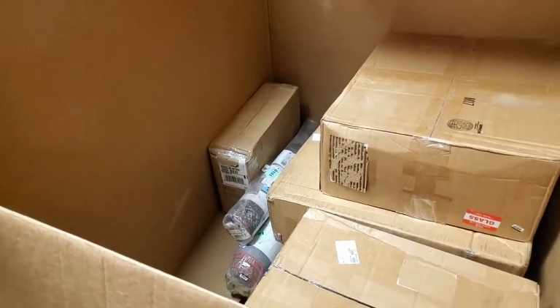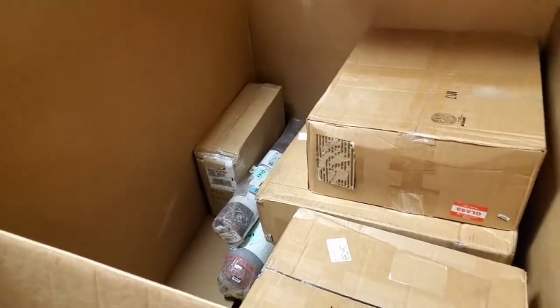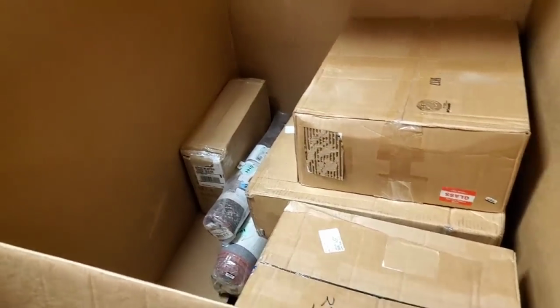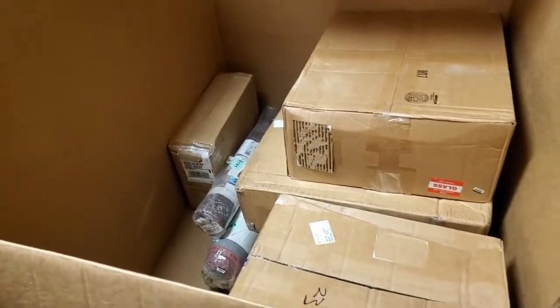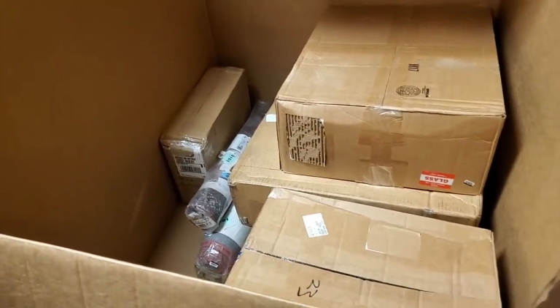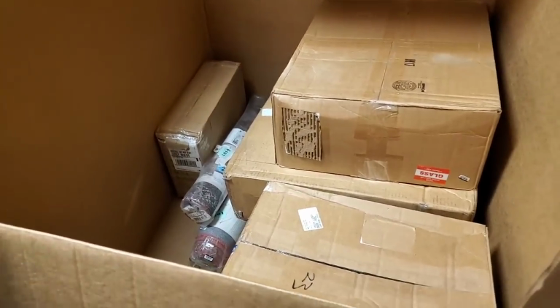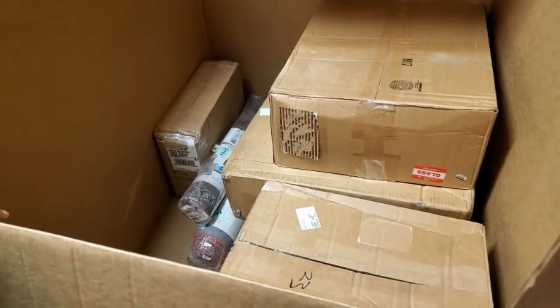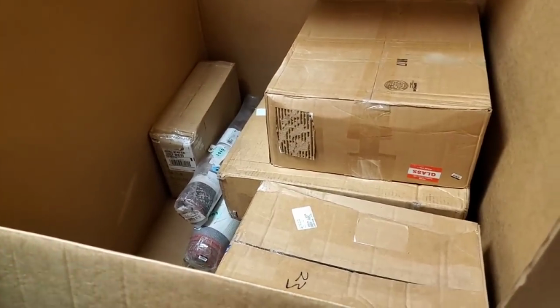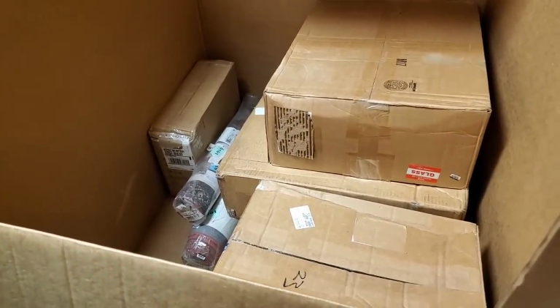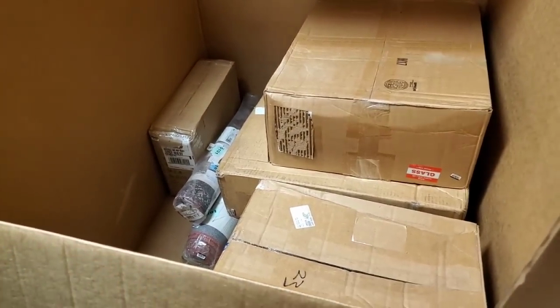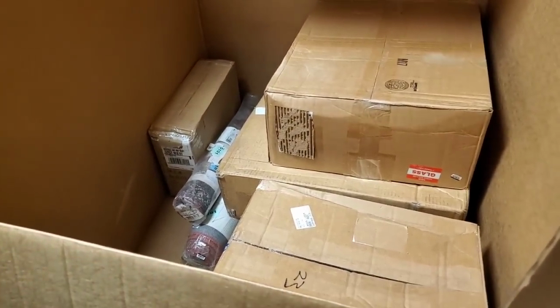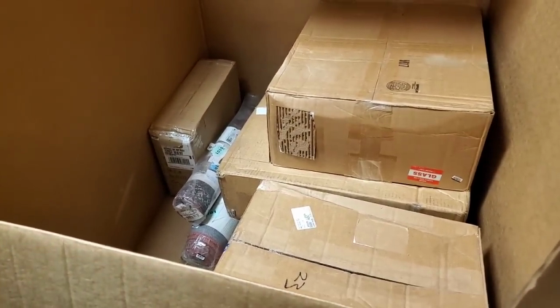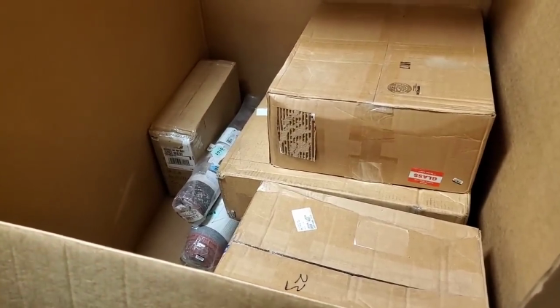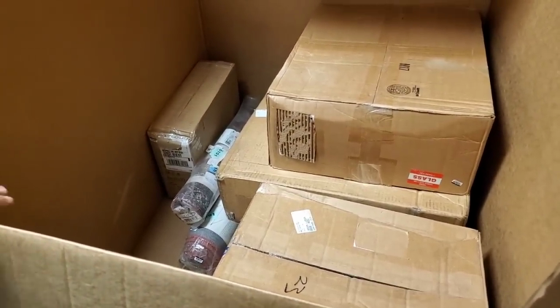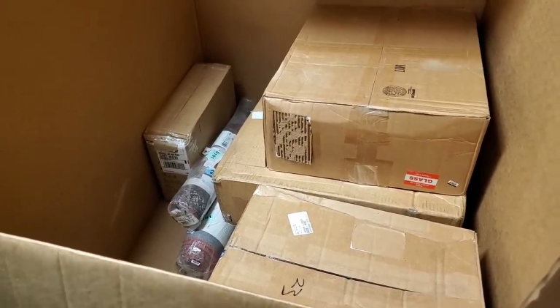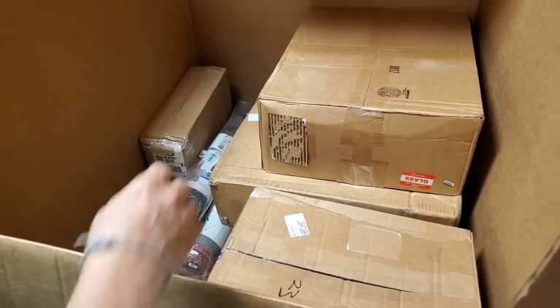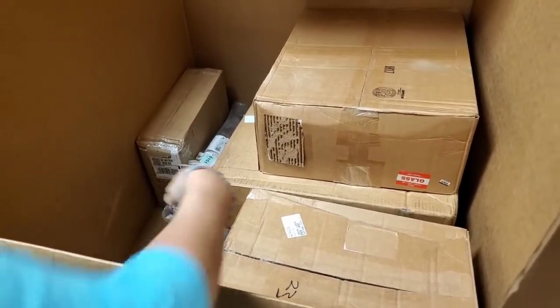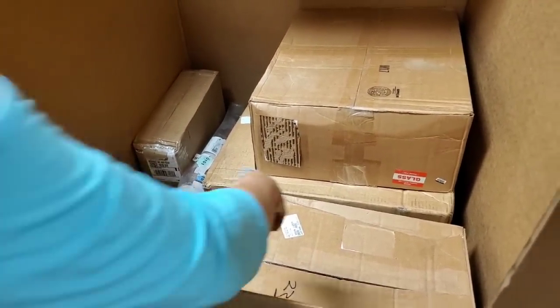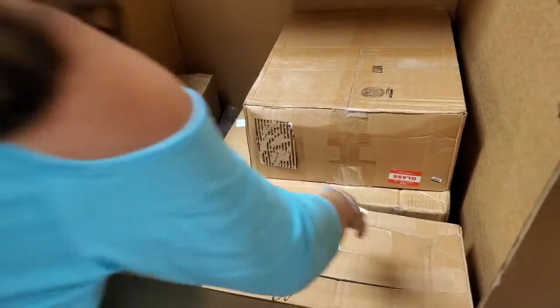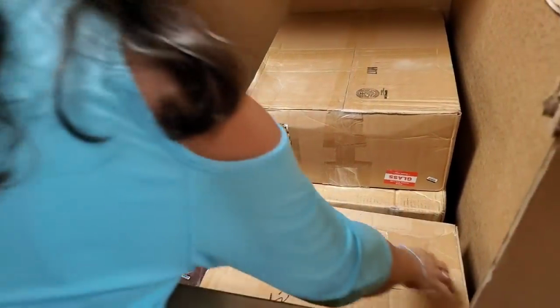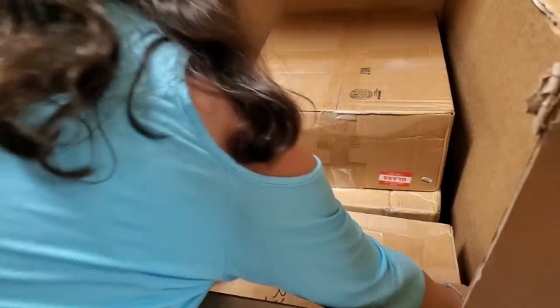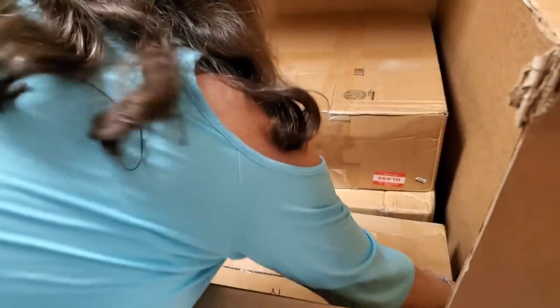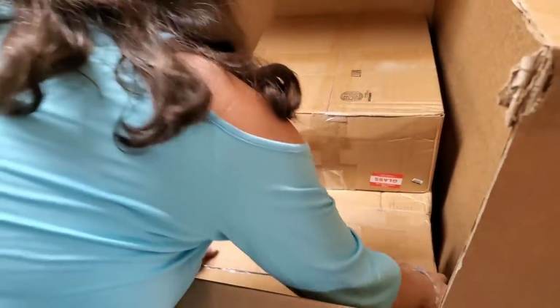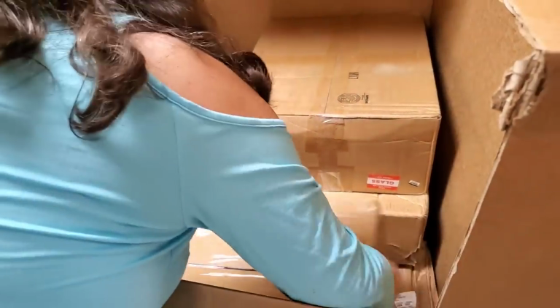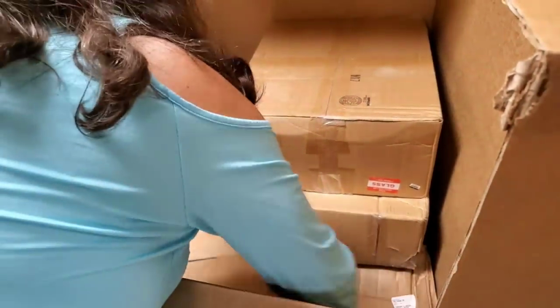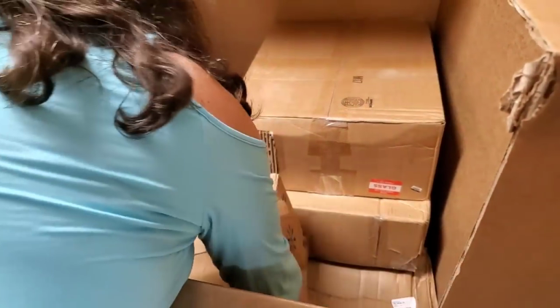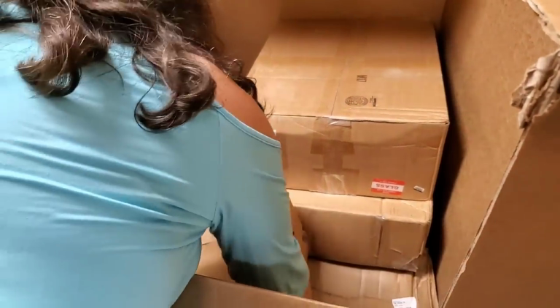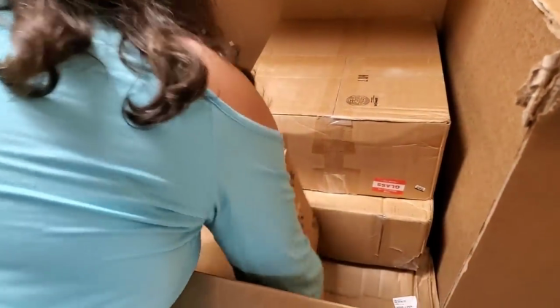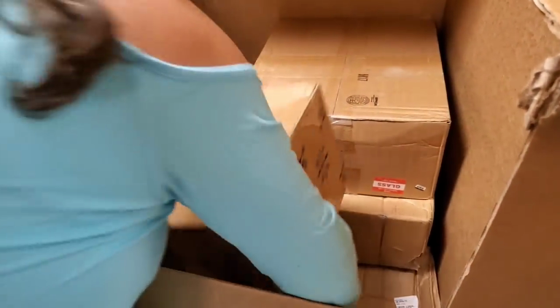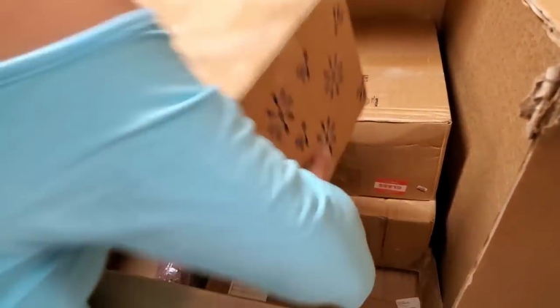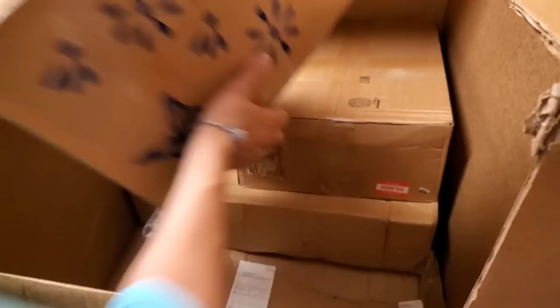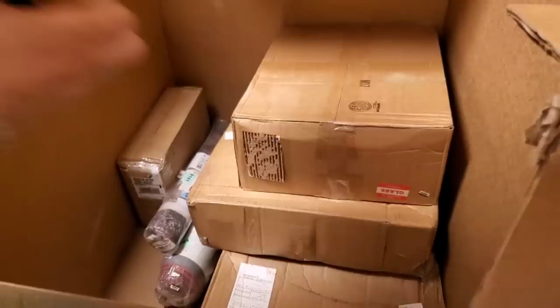Got some rugs here - let's take a look at those.